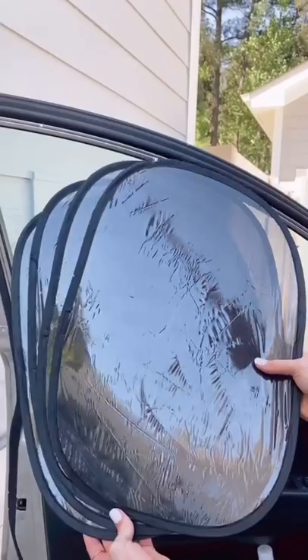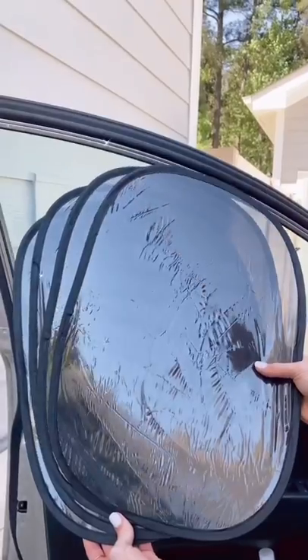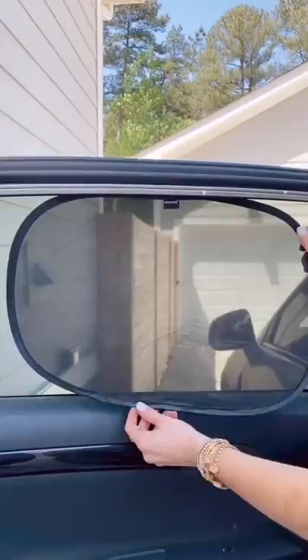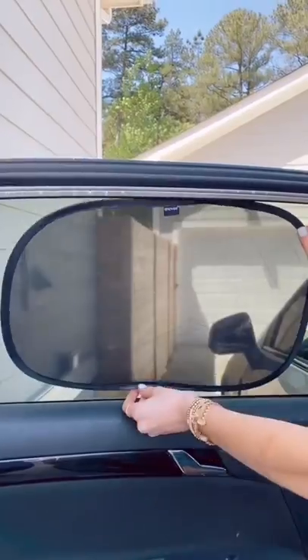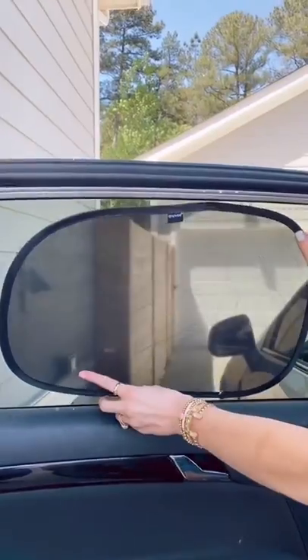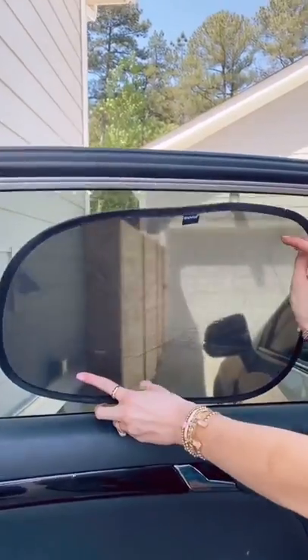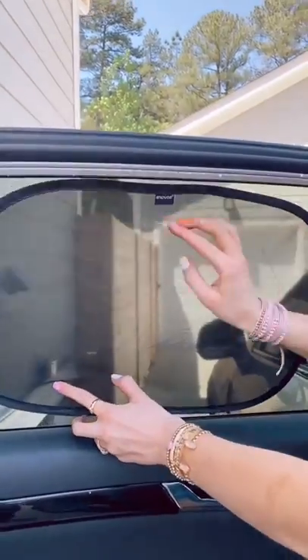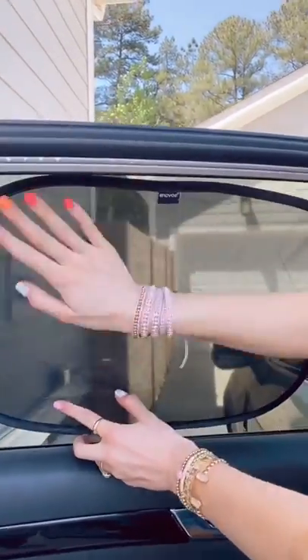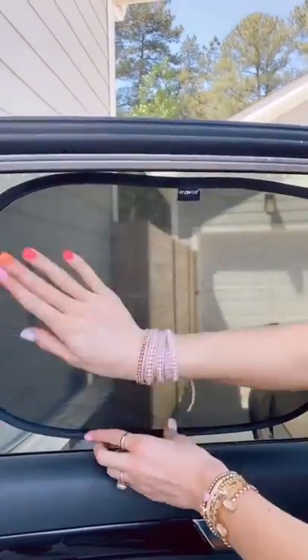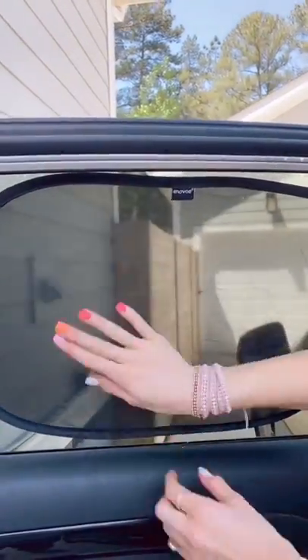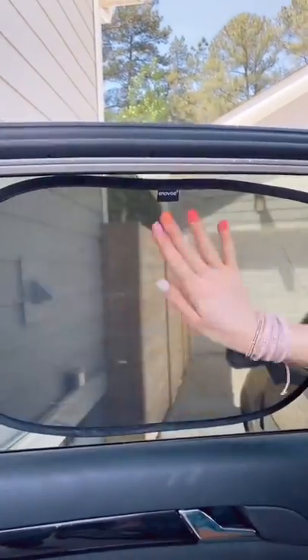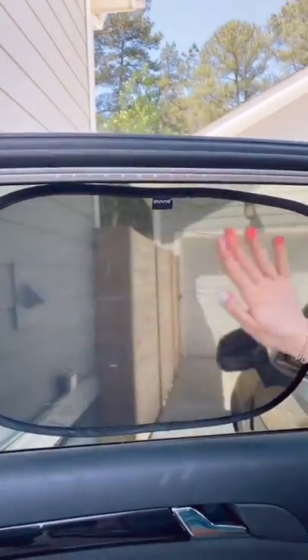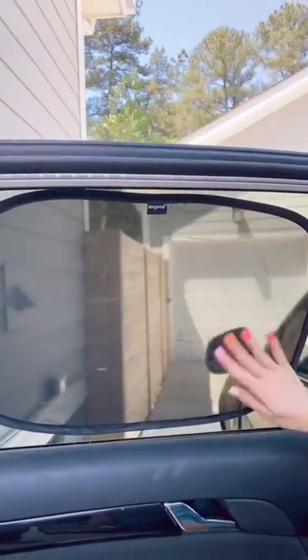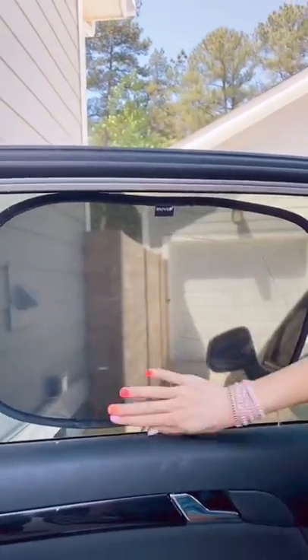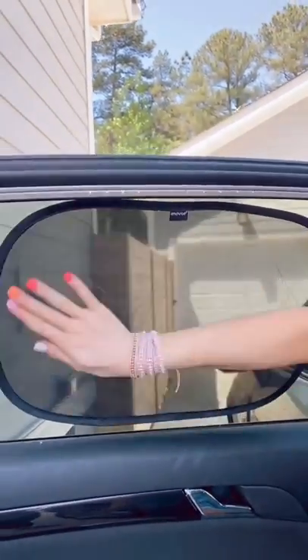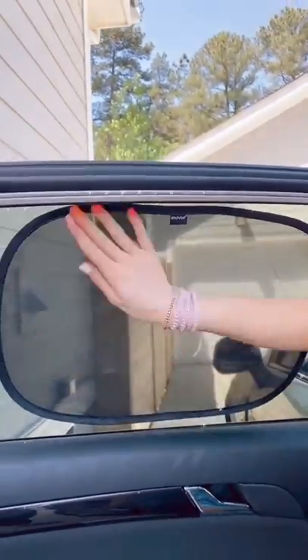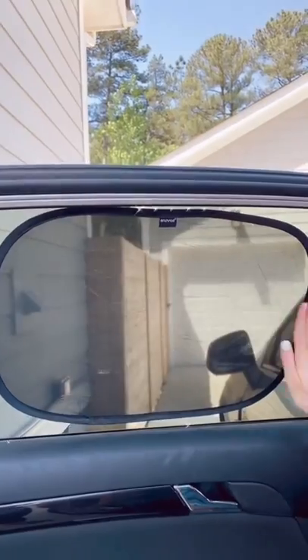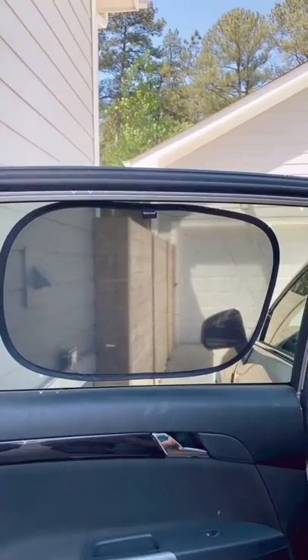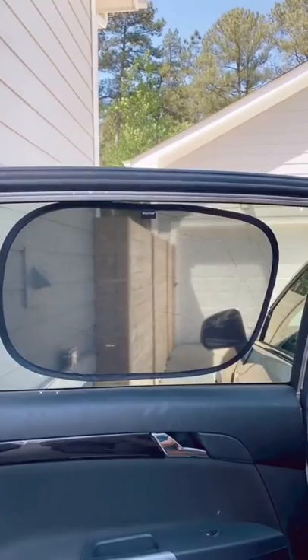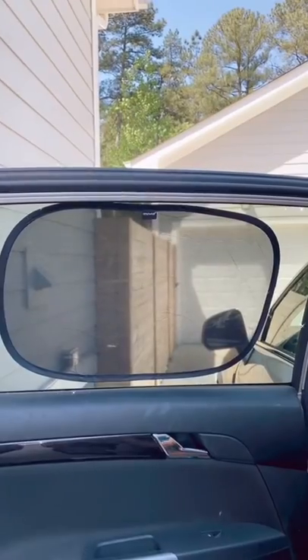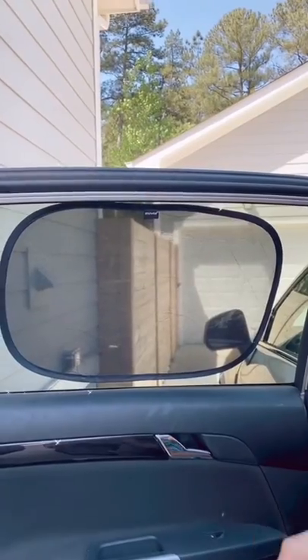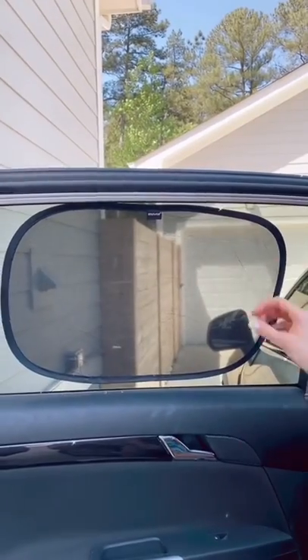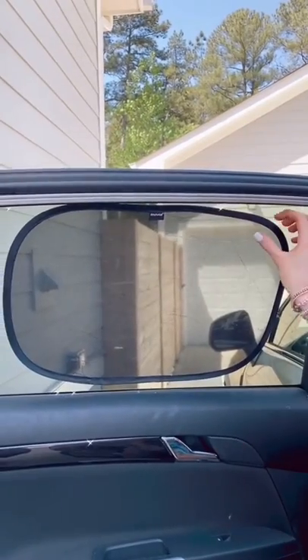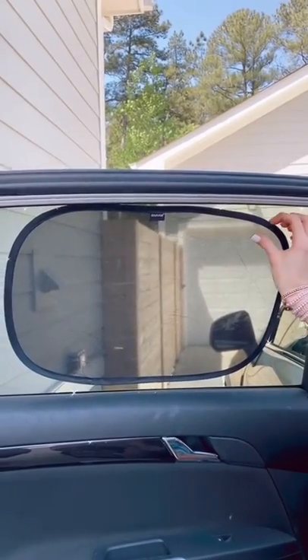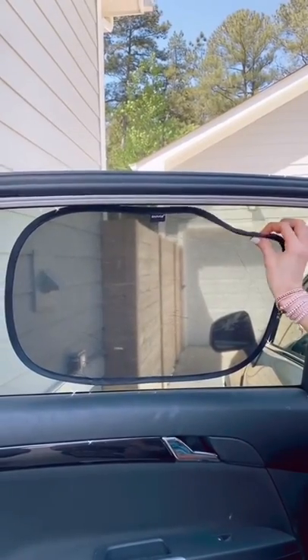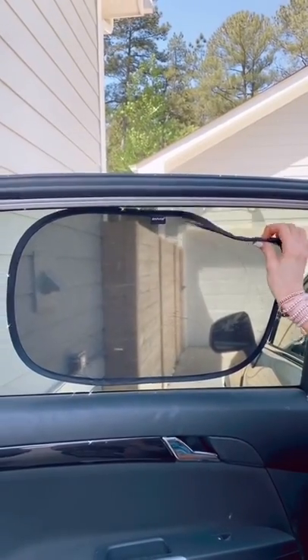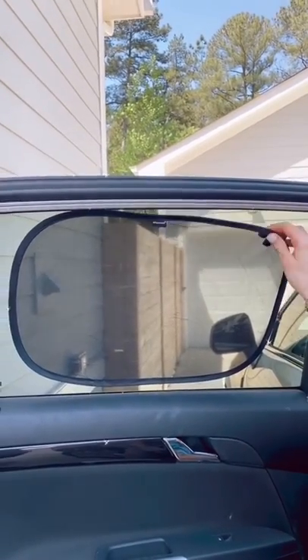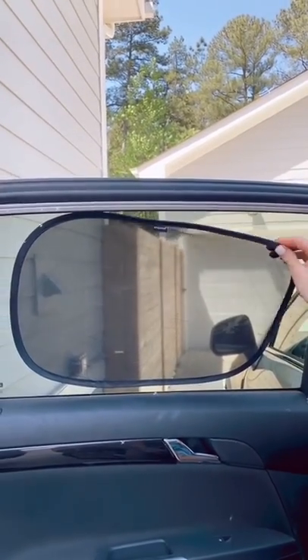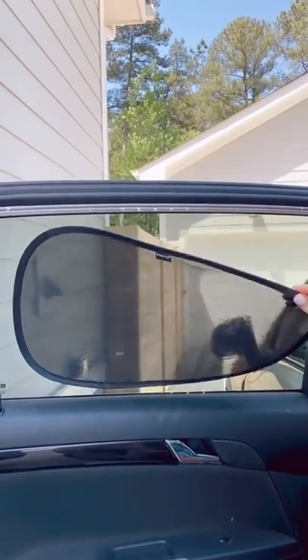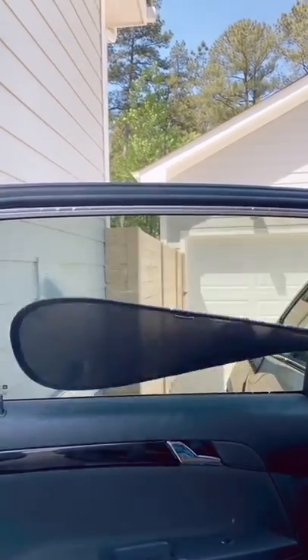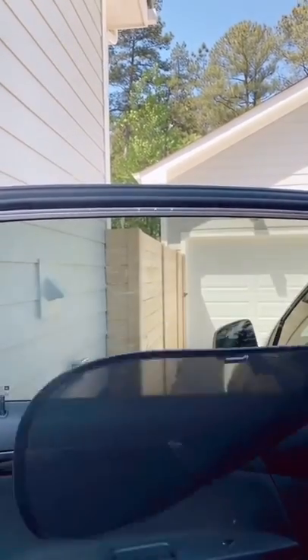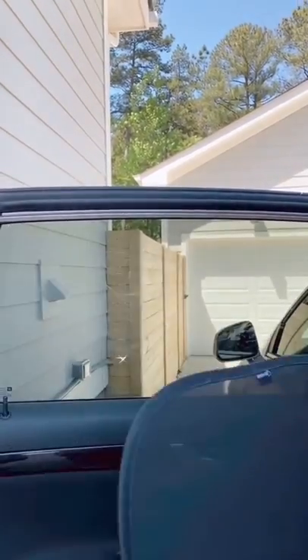These car window shades use static to stick, work on most cars, and are easy to take off, and I am absolutely obsessed with mine.